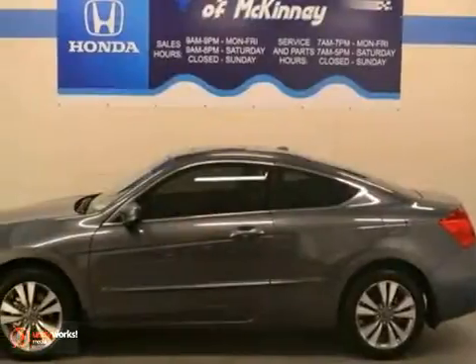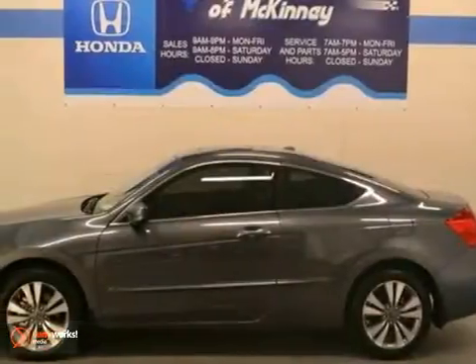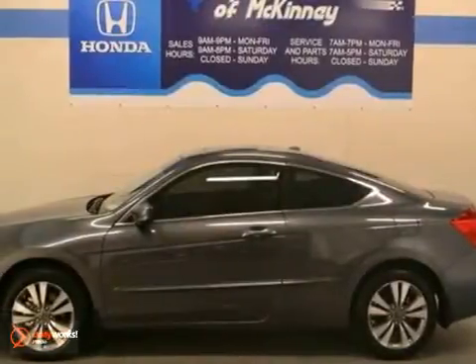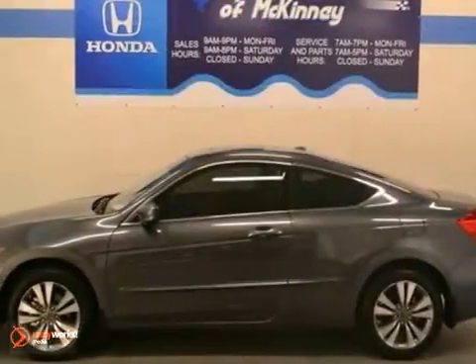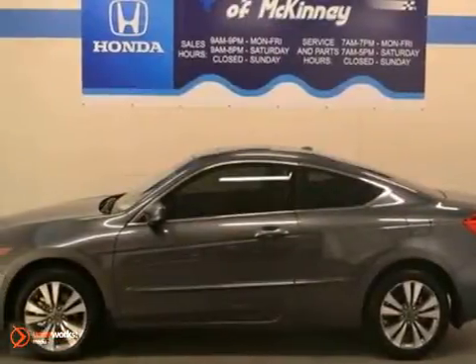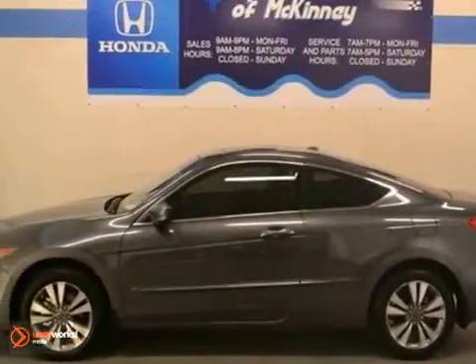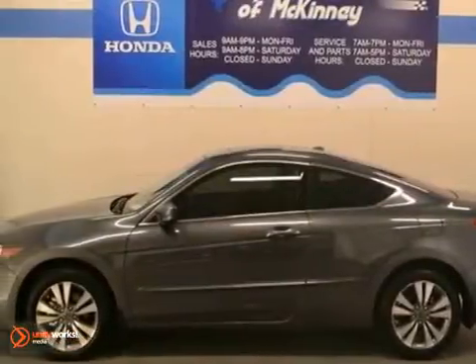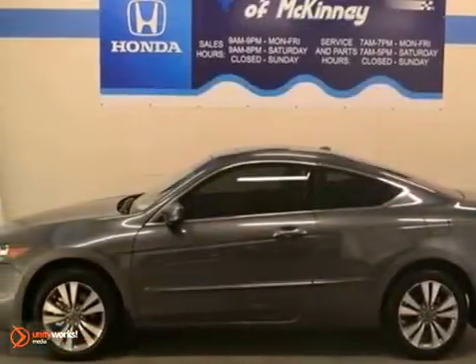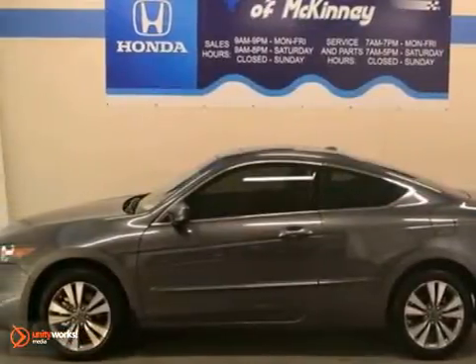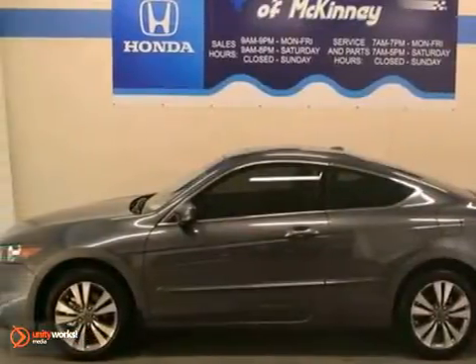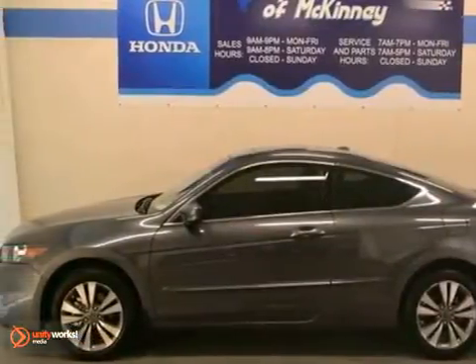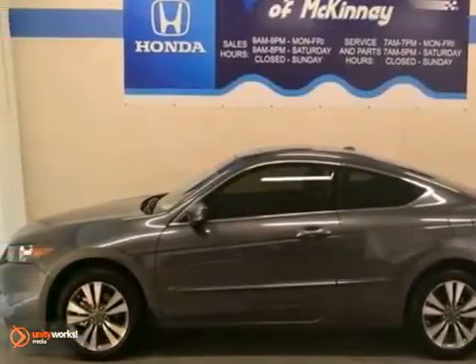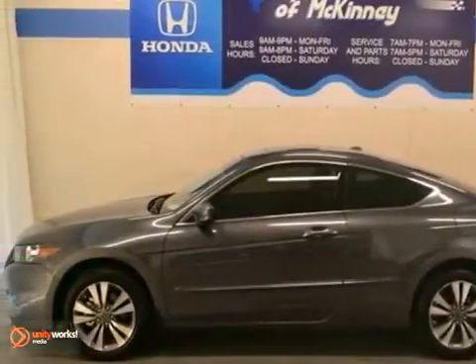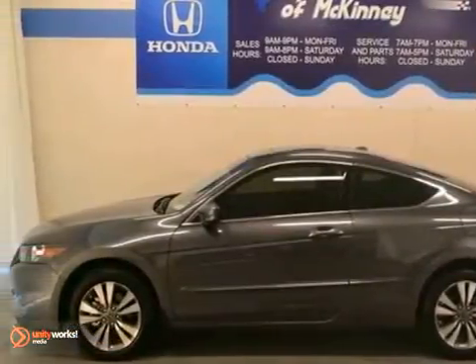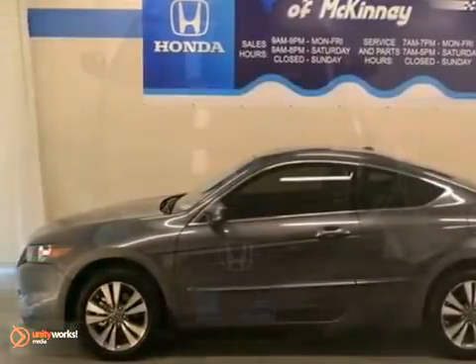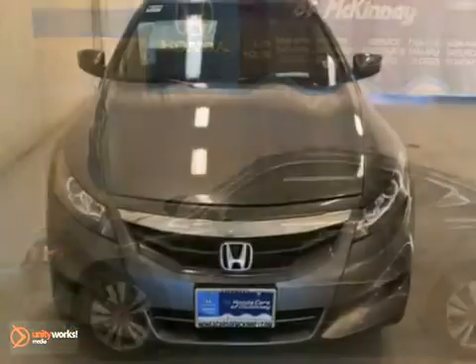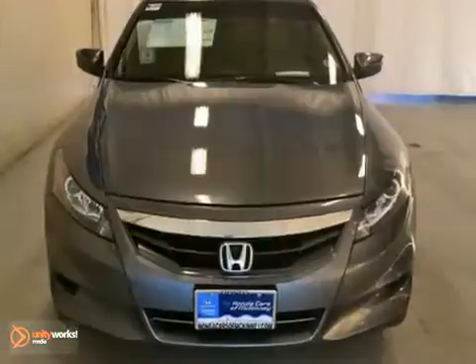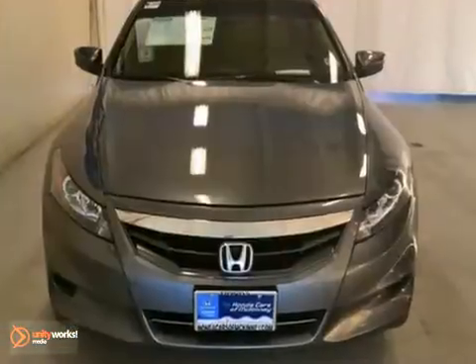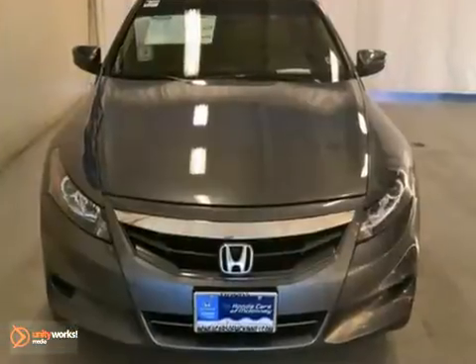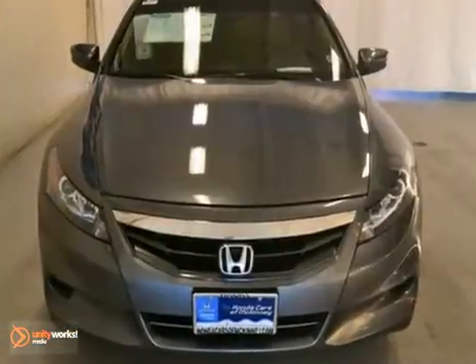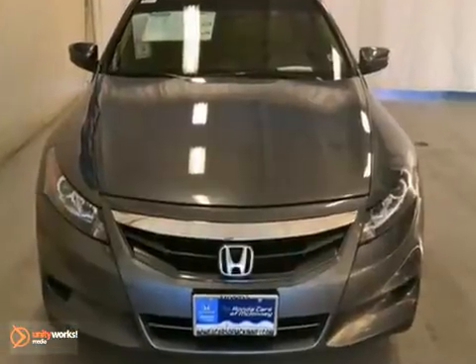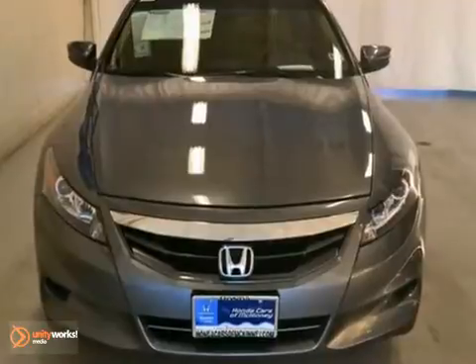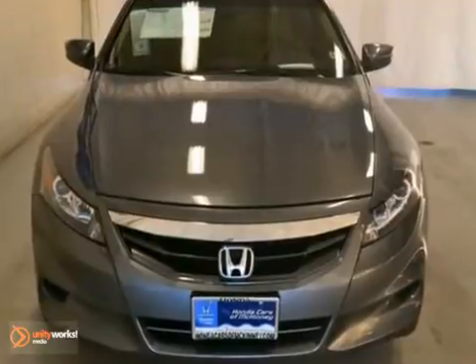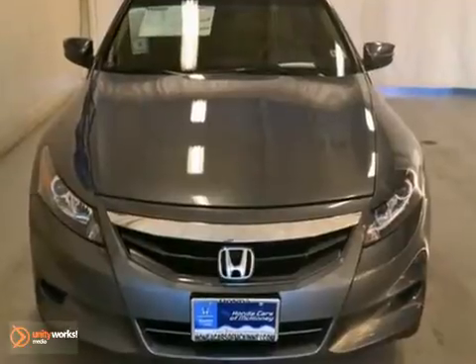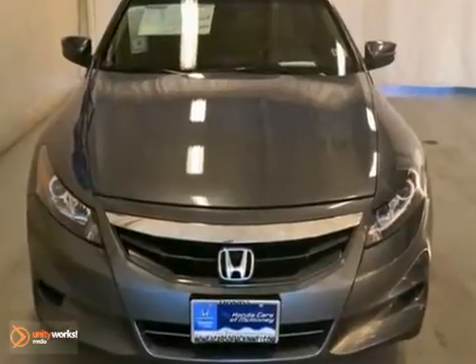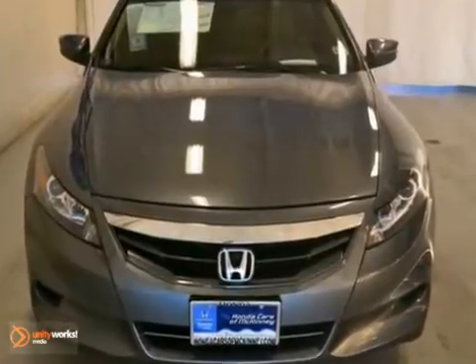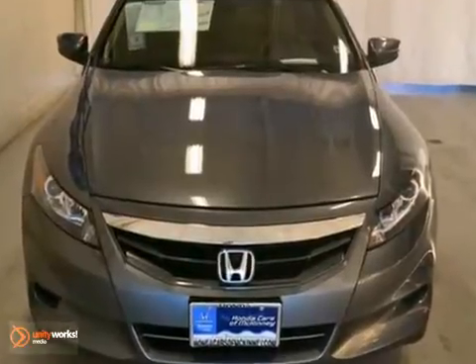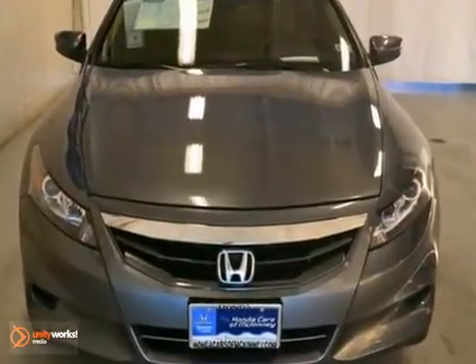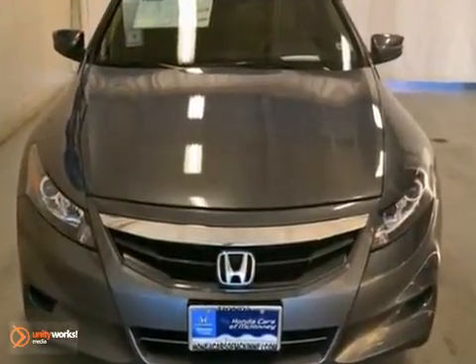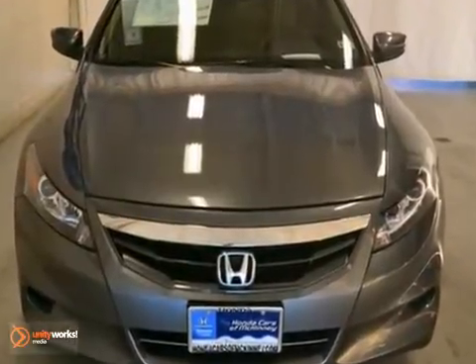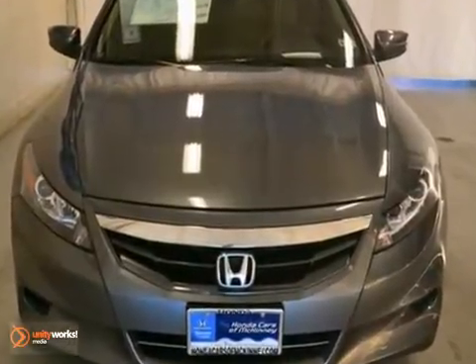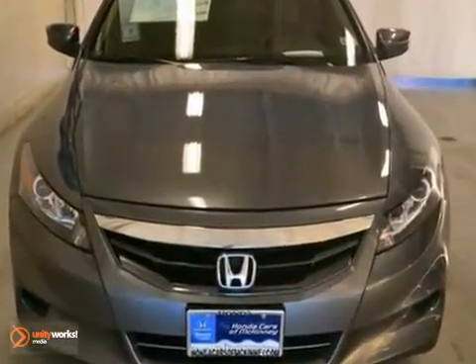We think you'll like this 2012 Honda Accord EXL. It's offered with a full factory warranty.